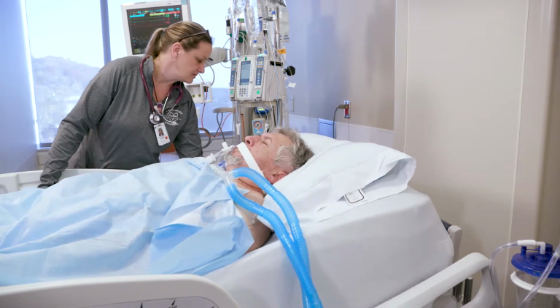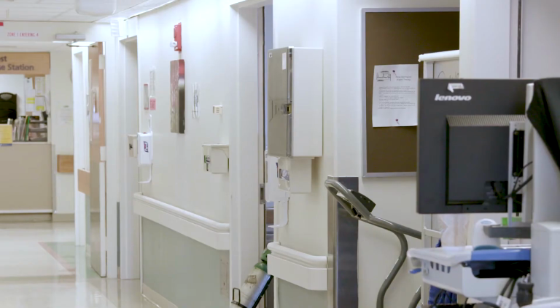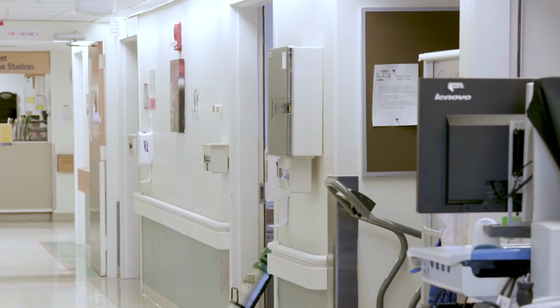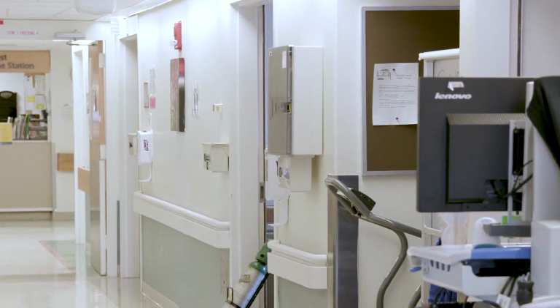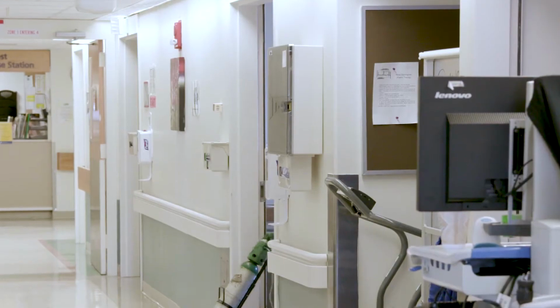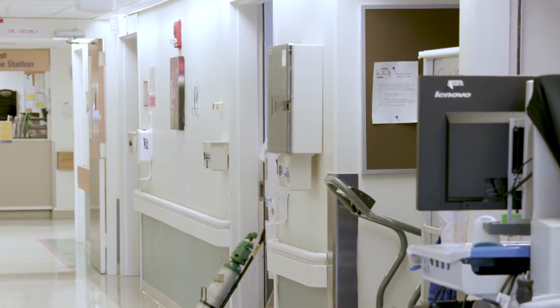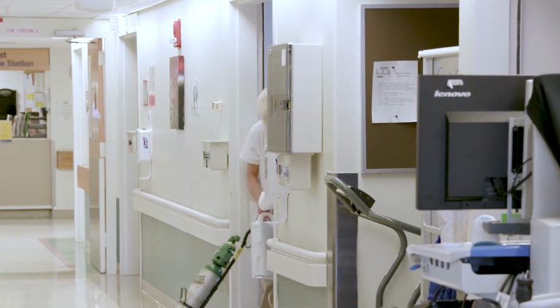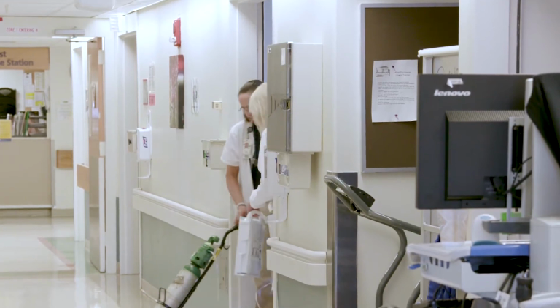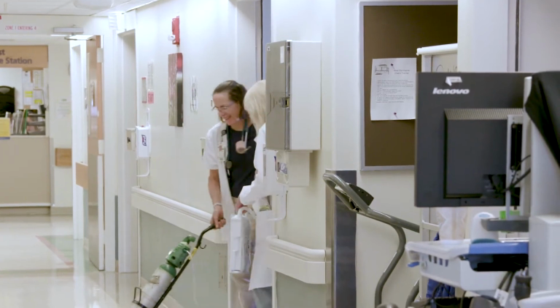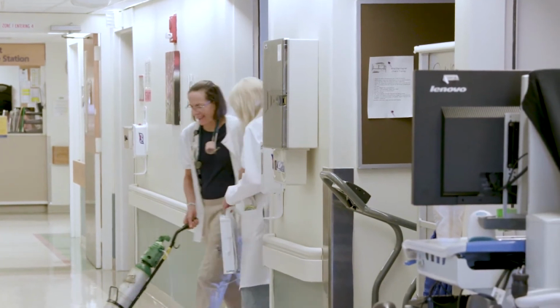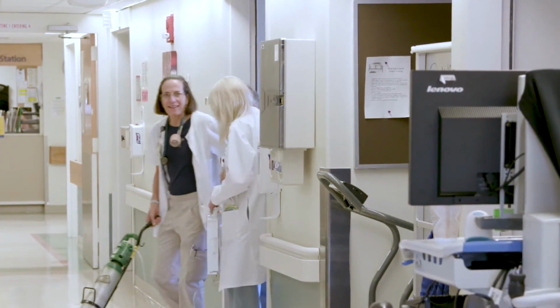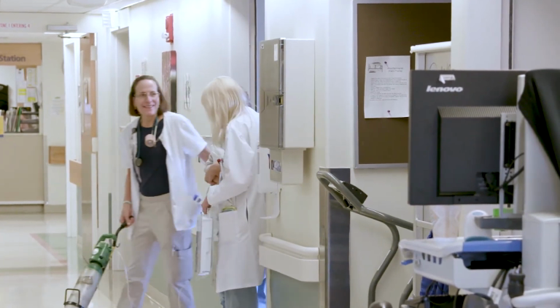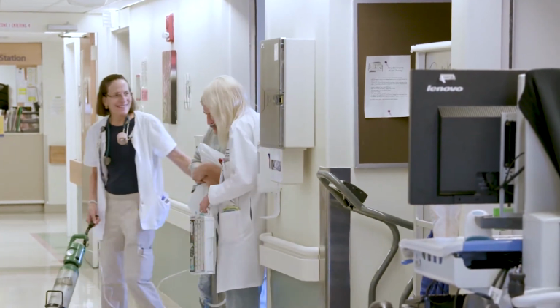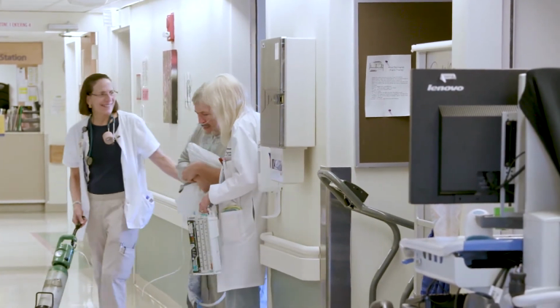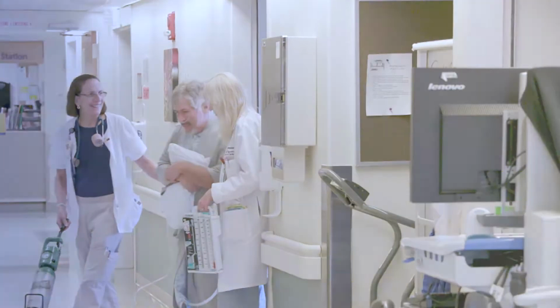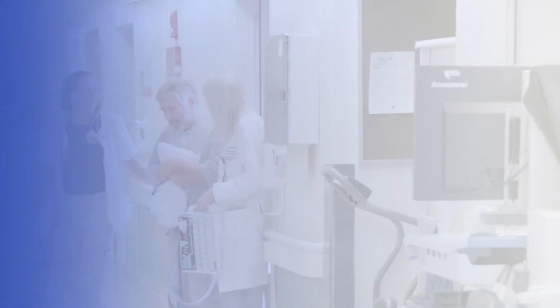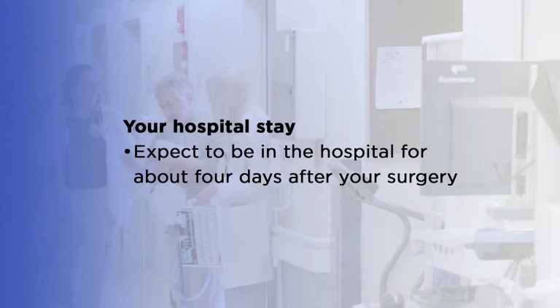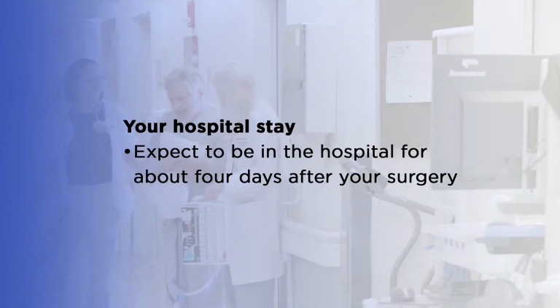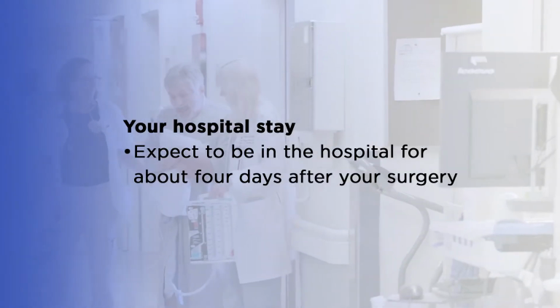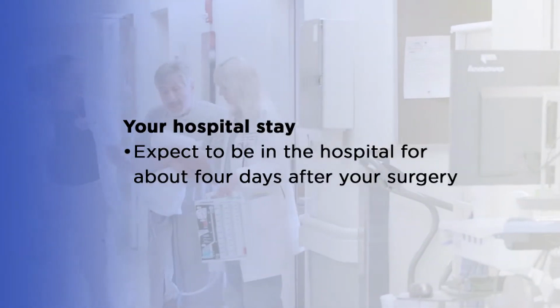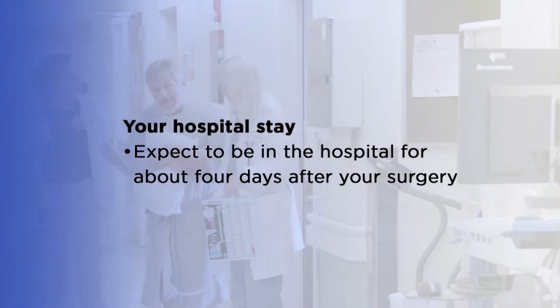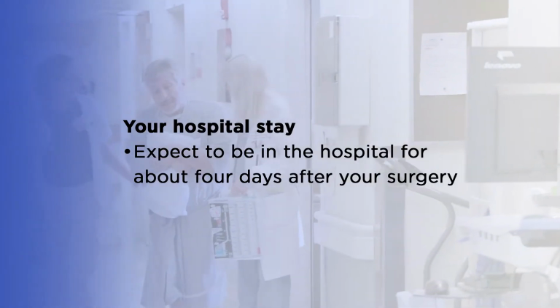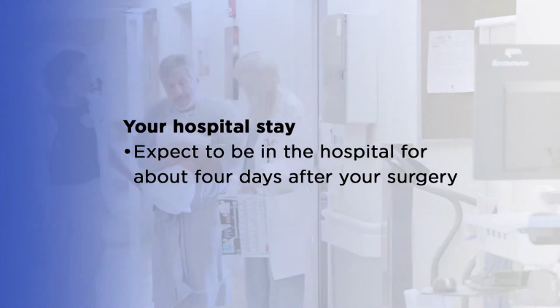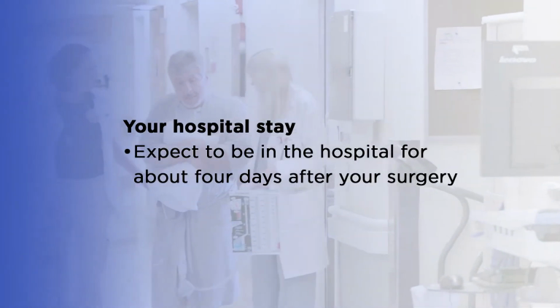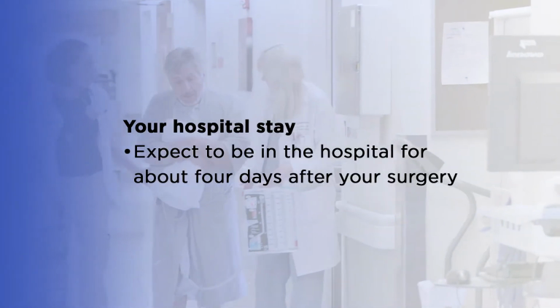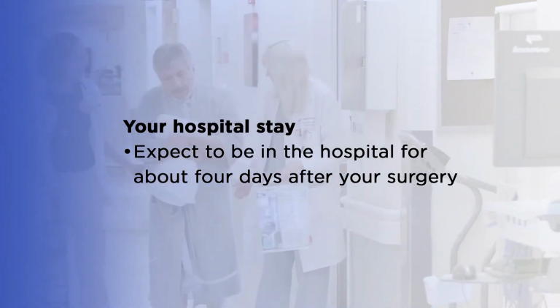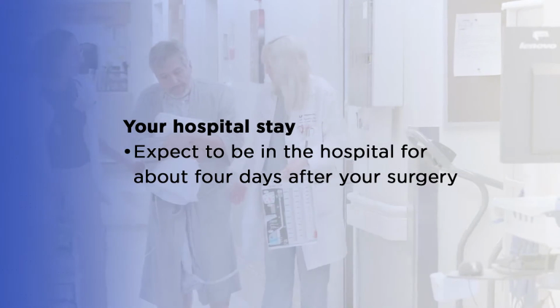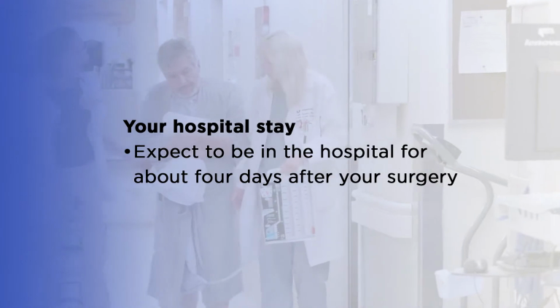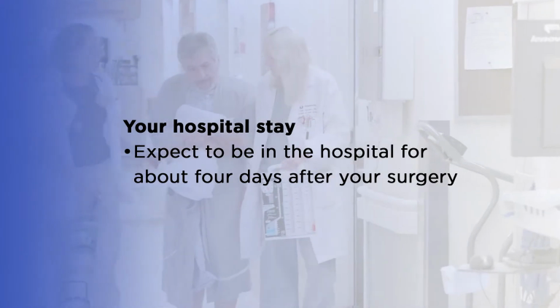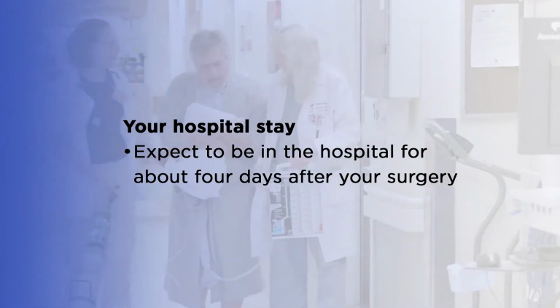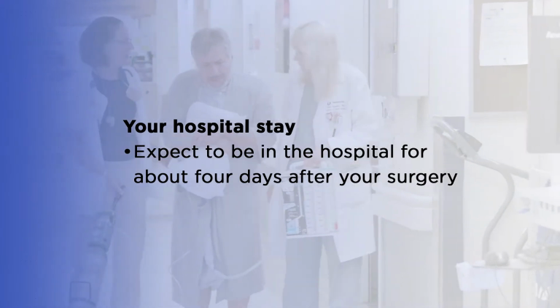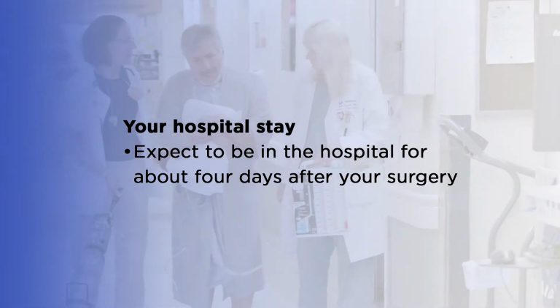You'll spend about four days in the hospital after your surgery. After a day in the ICU, you'll be moved to a regular floor.